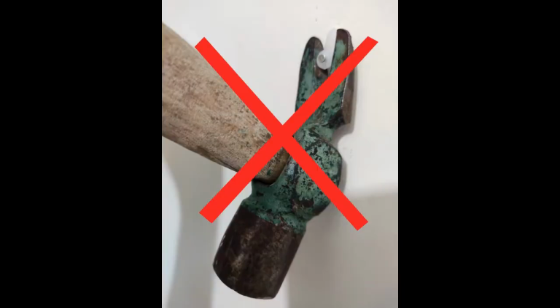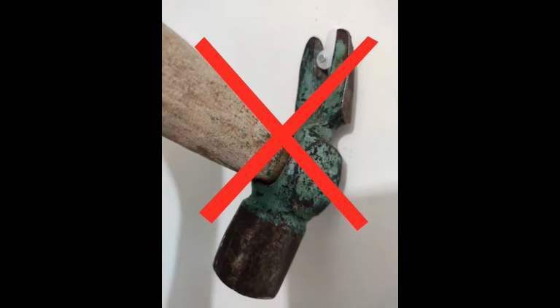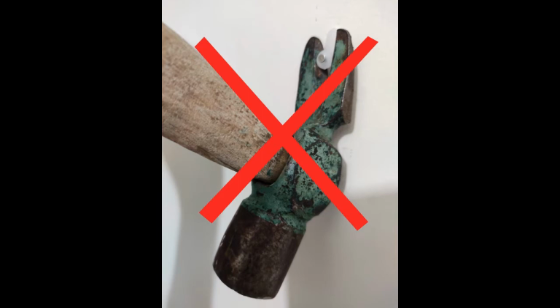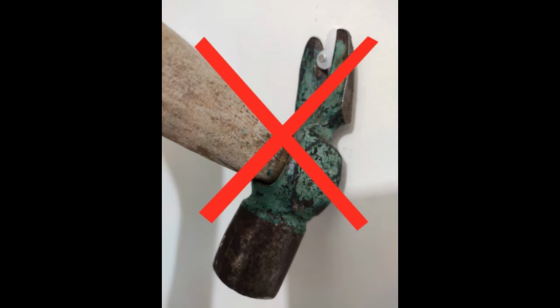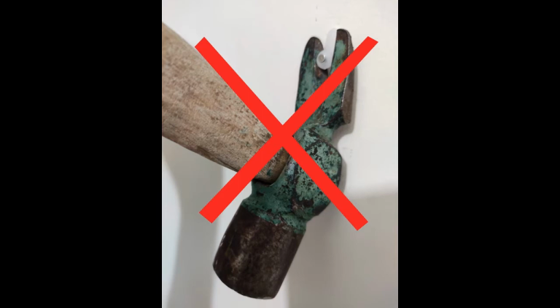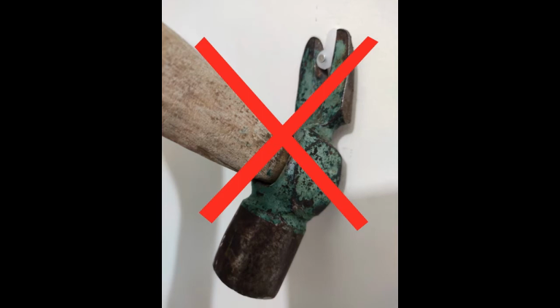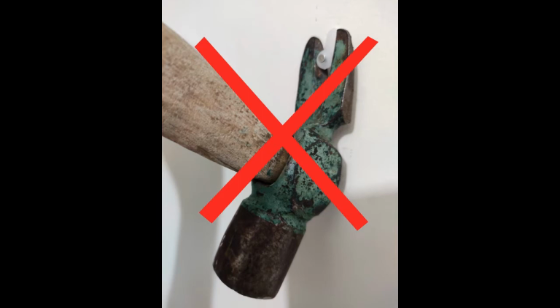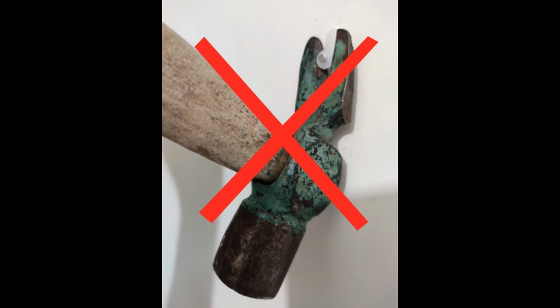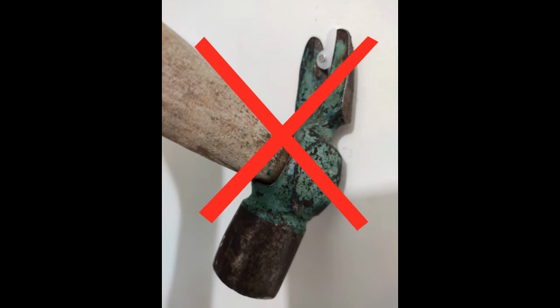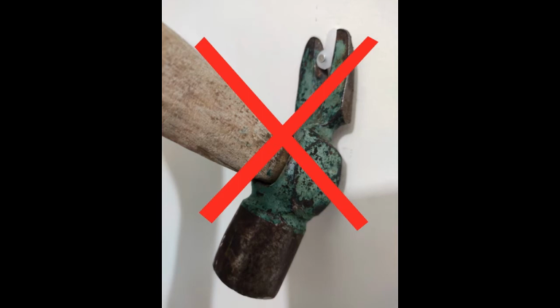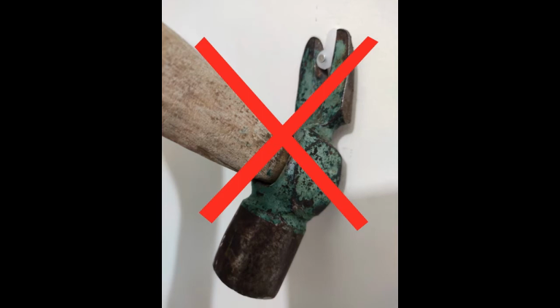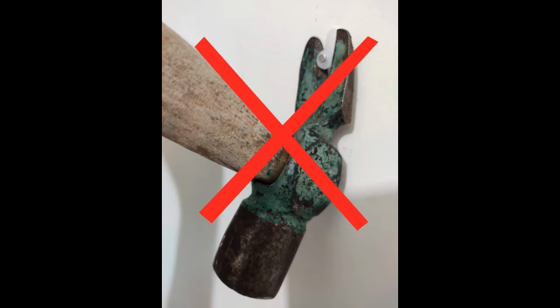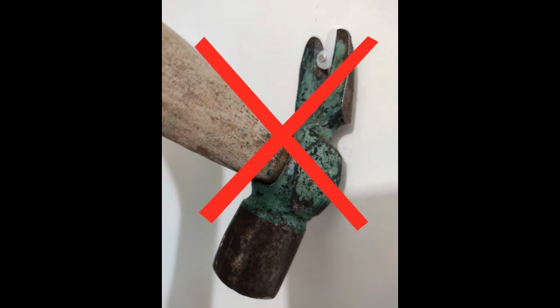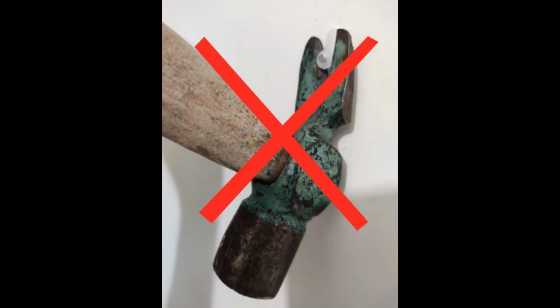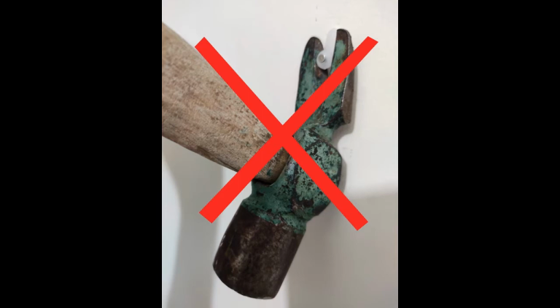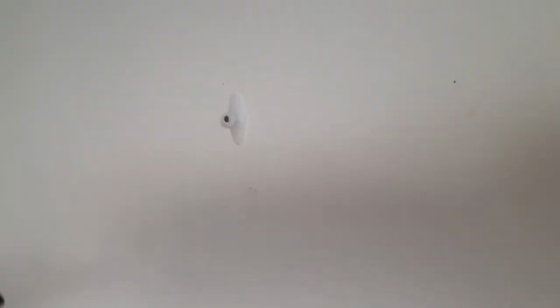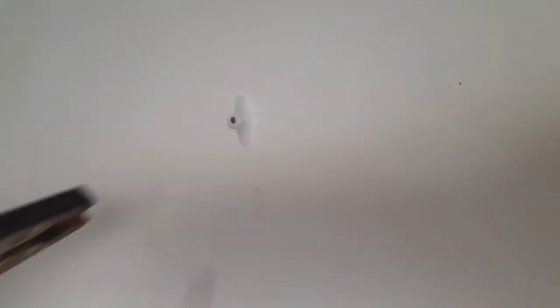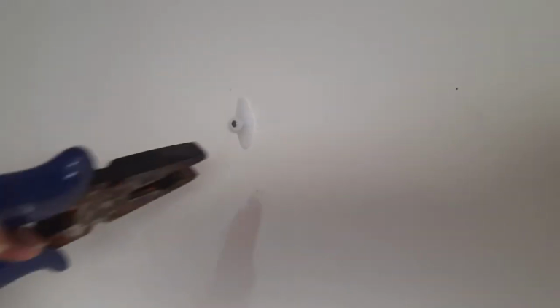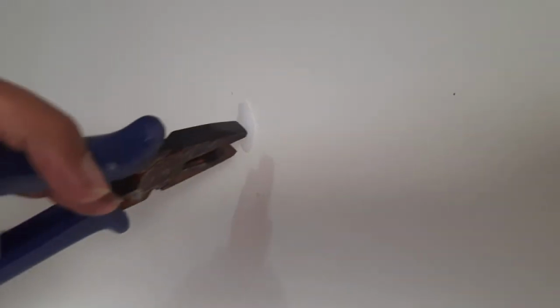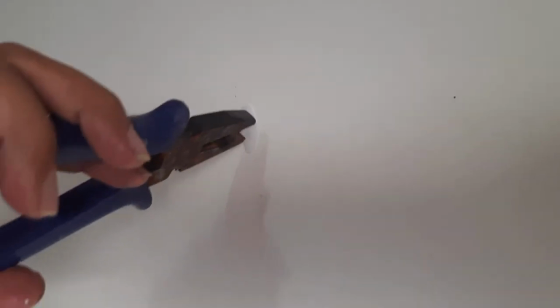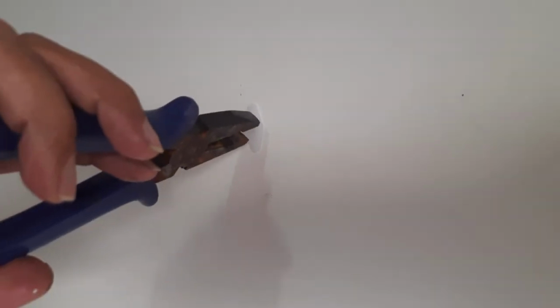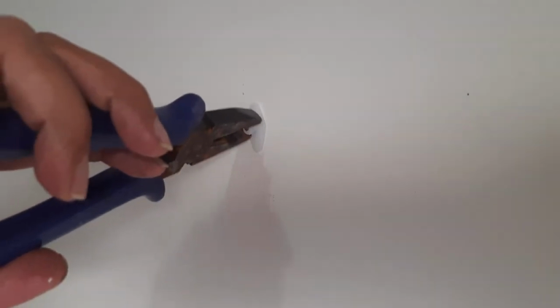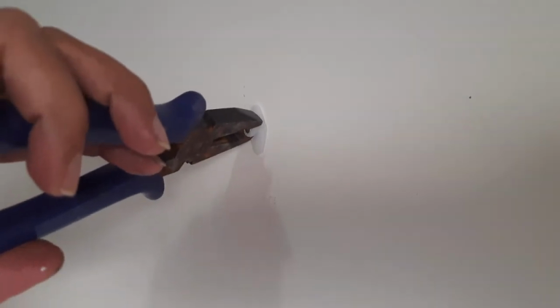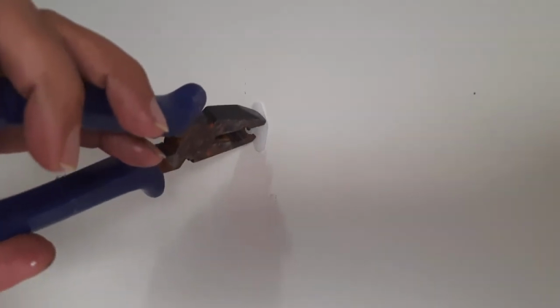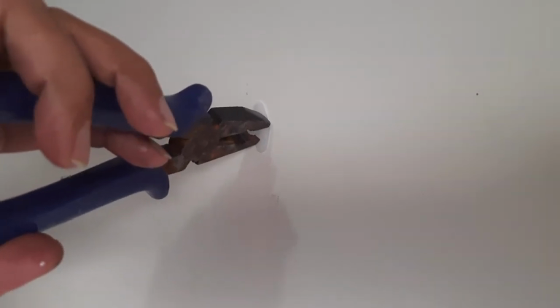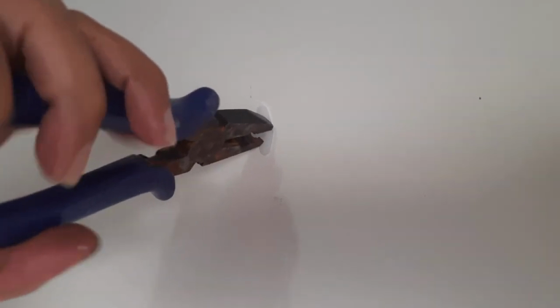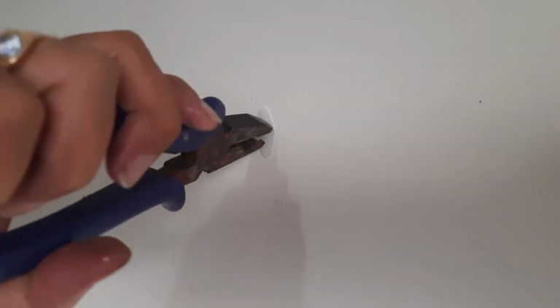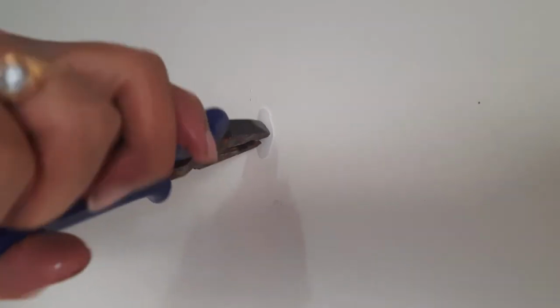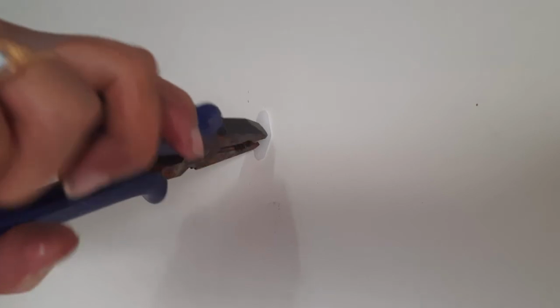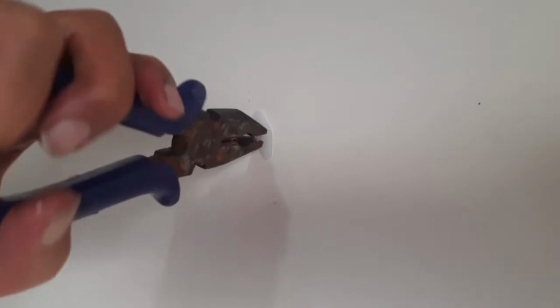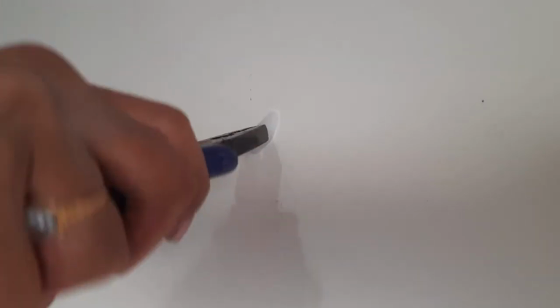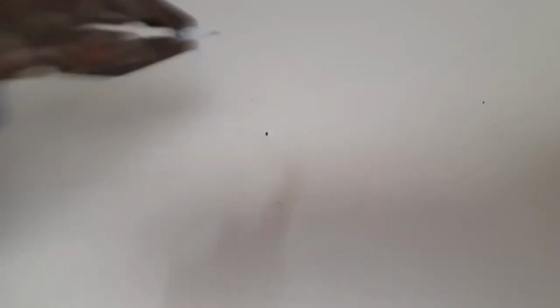Don't use a nail puller to remove Jinka nails. Instead, hold it with a cutting plier and pull it by twisting.